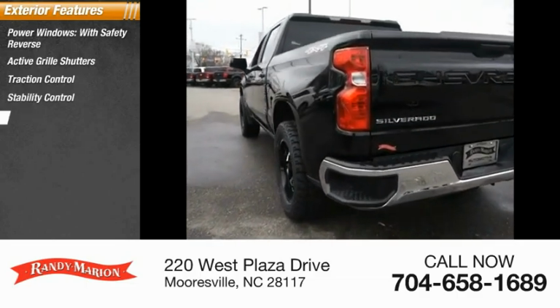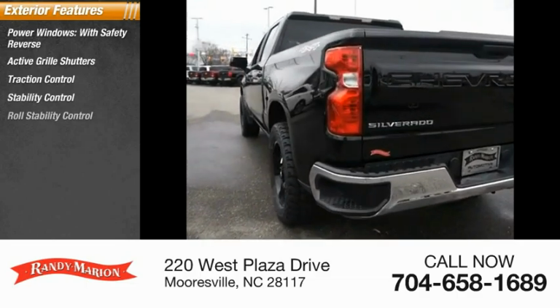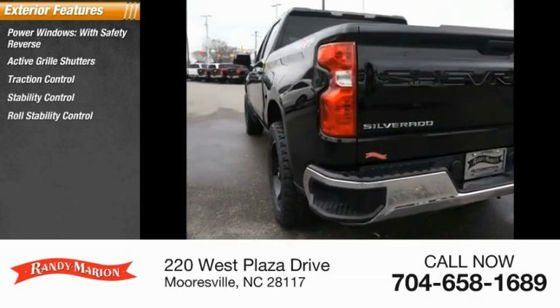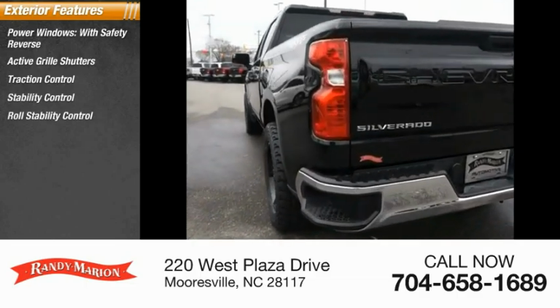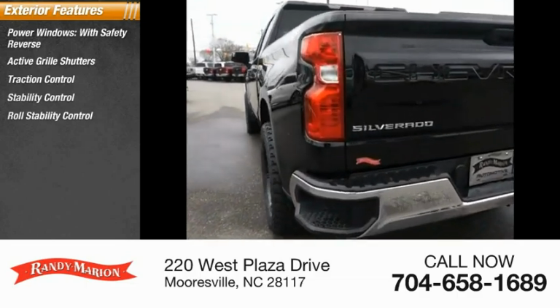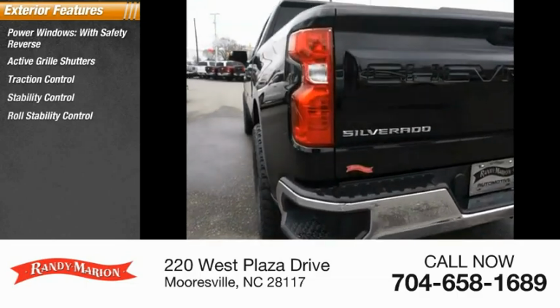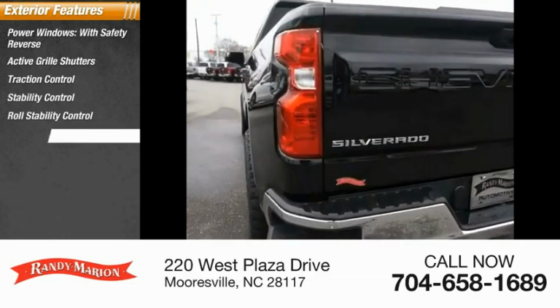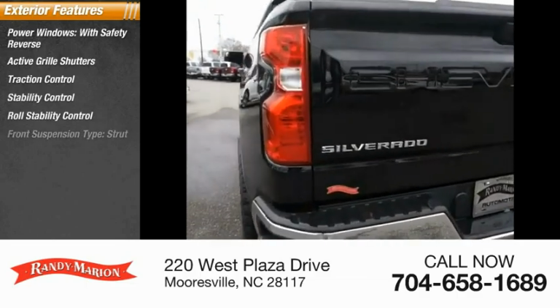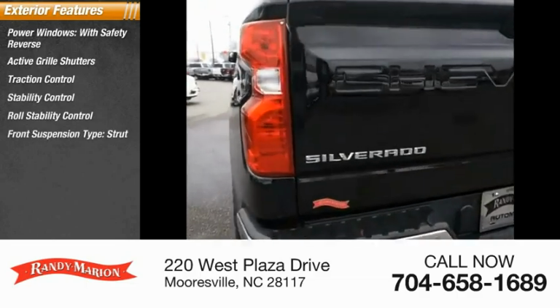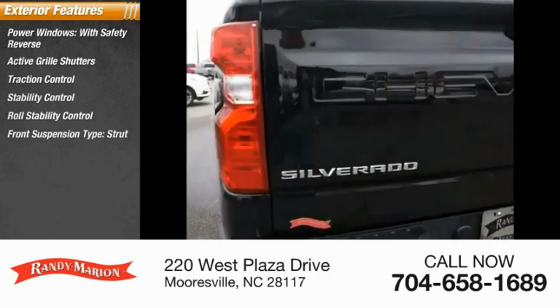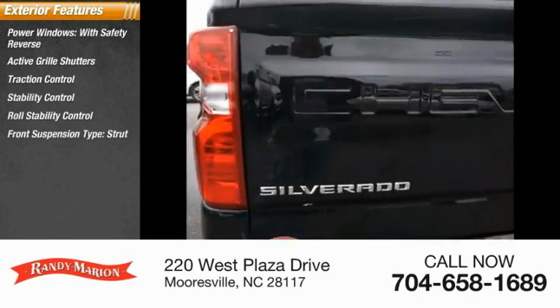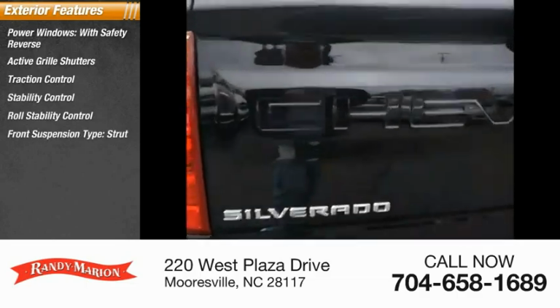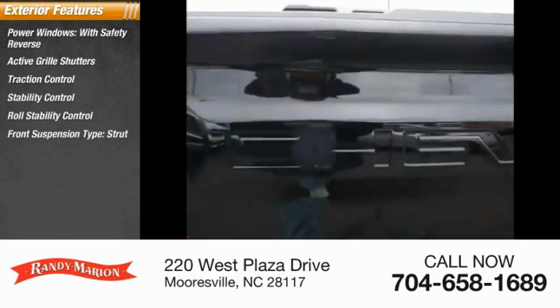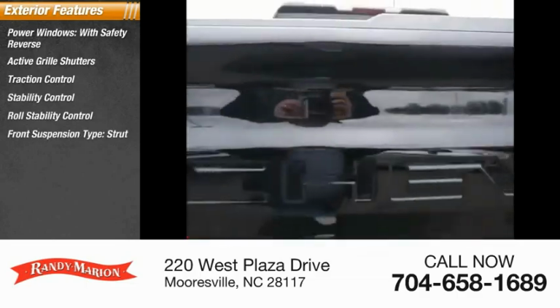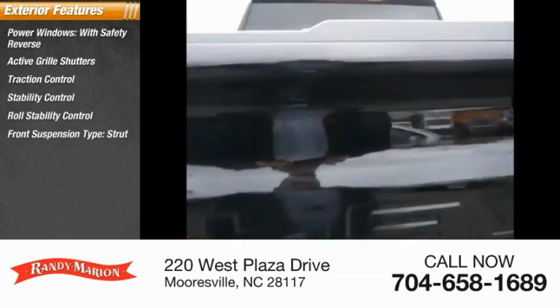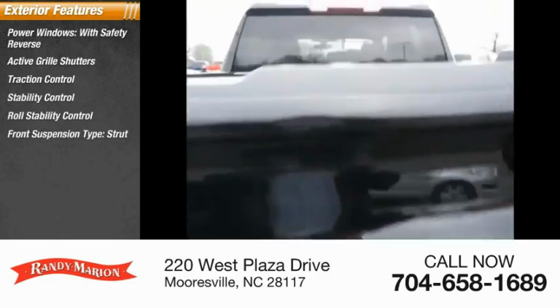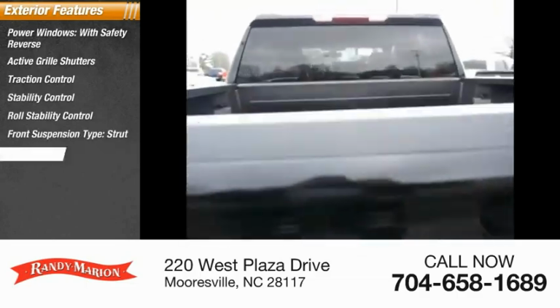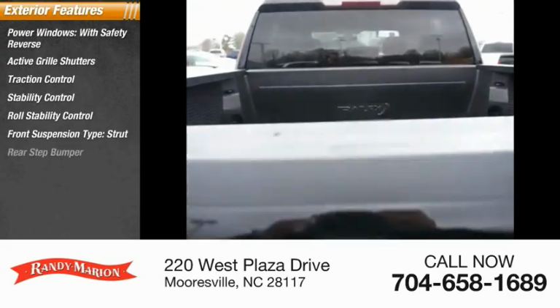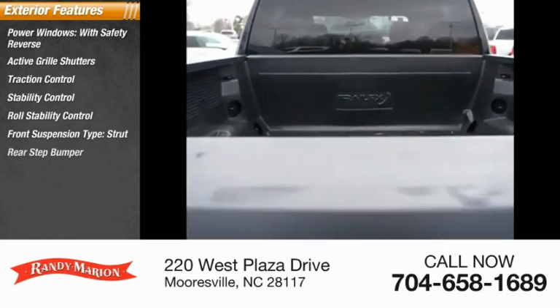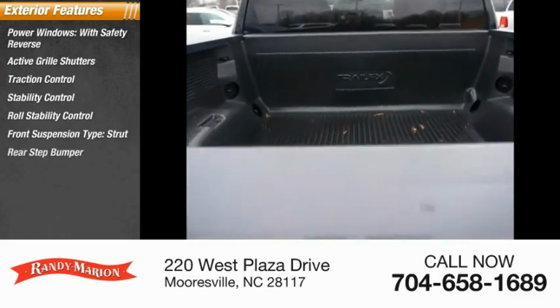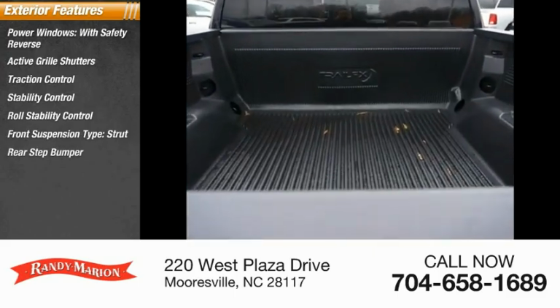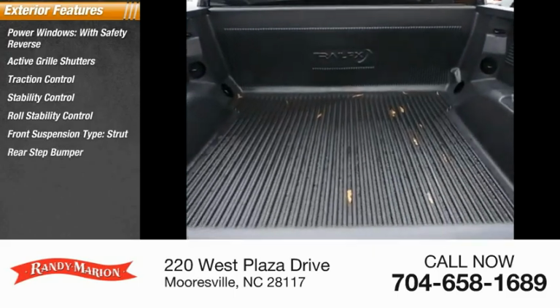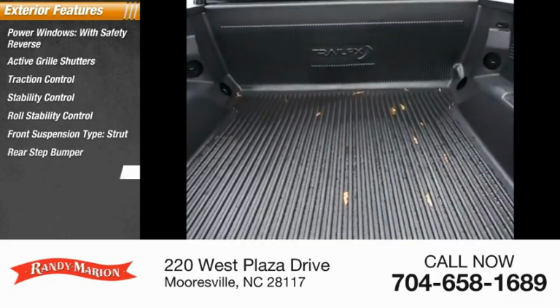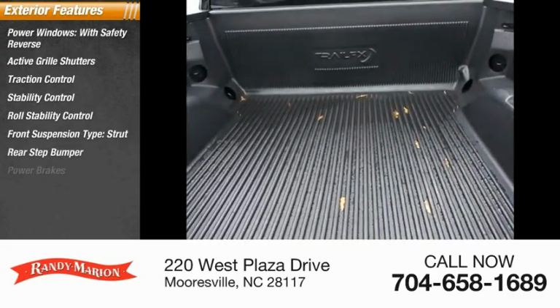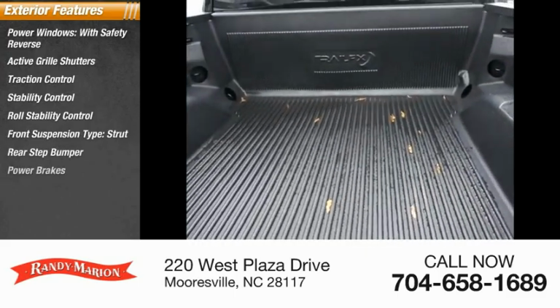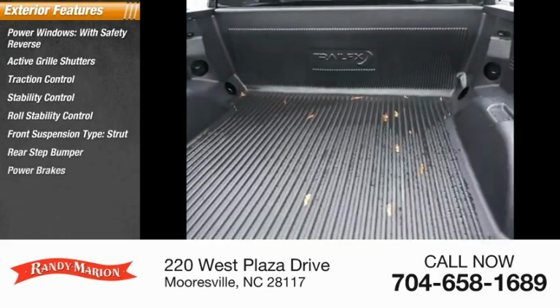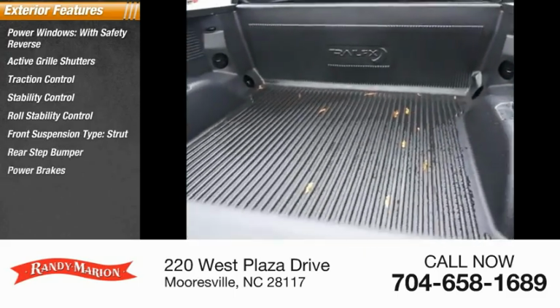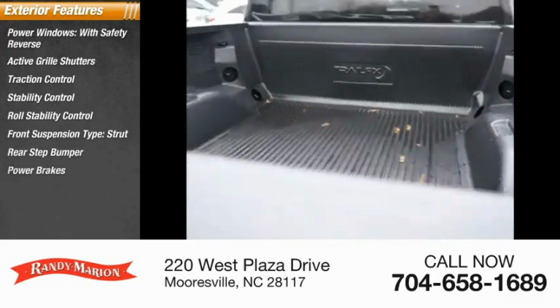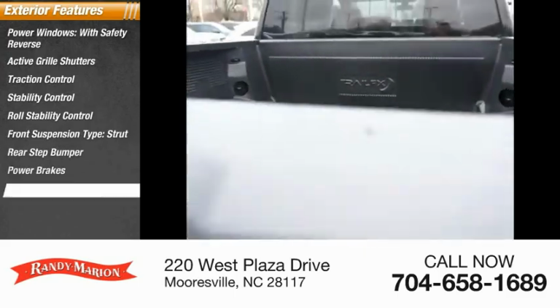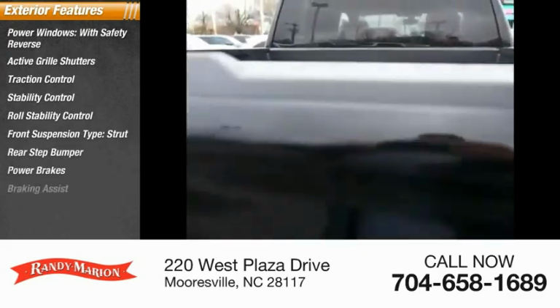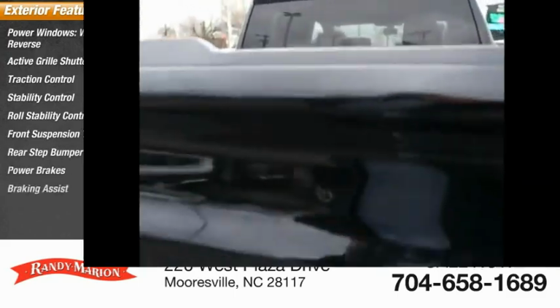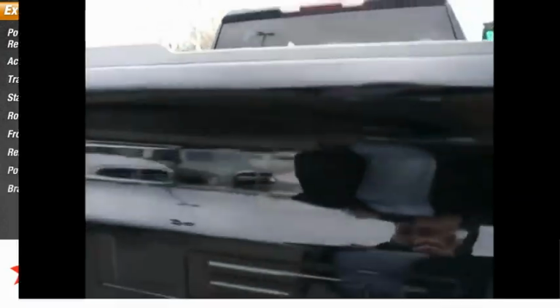Roll stability control, front suspension type strut, rear step bumper, power brakes, and braking assist.